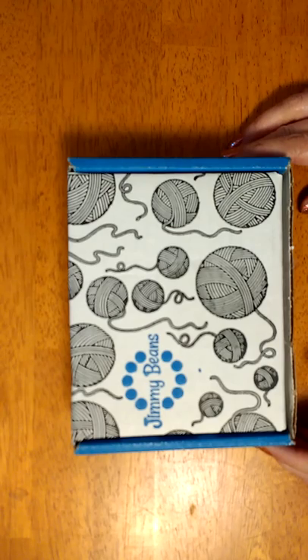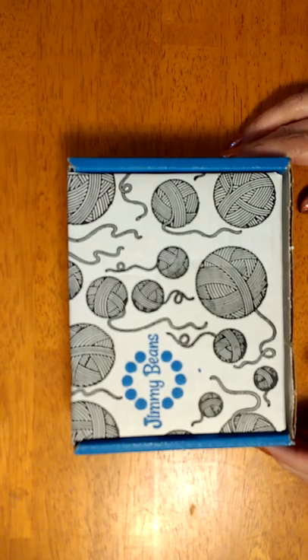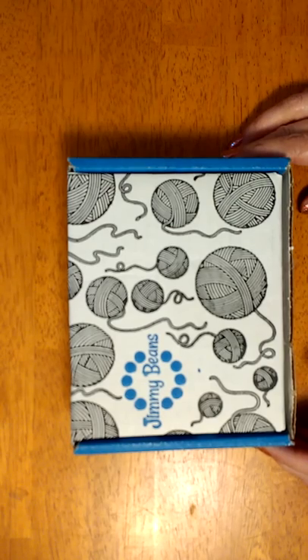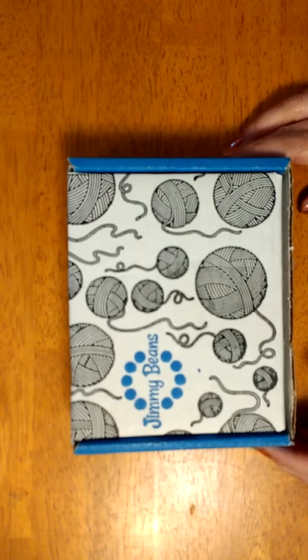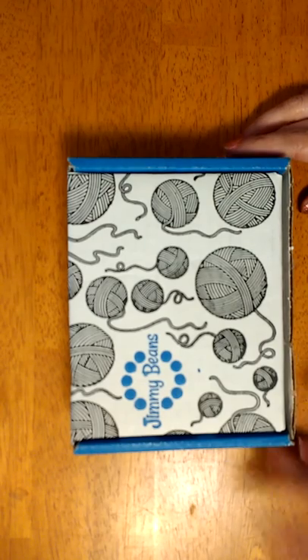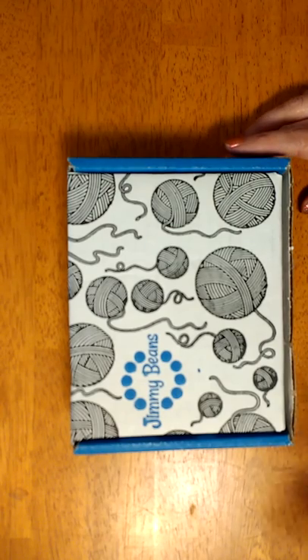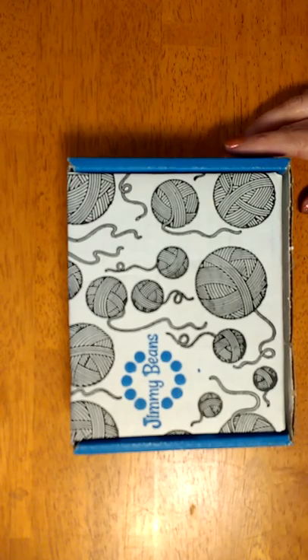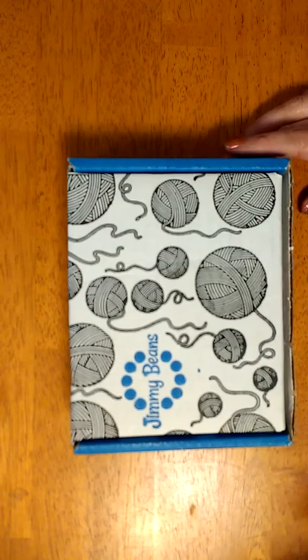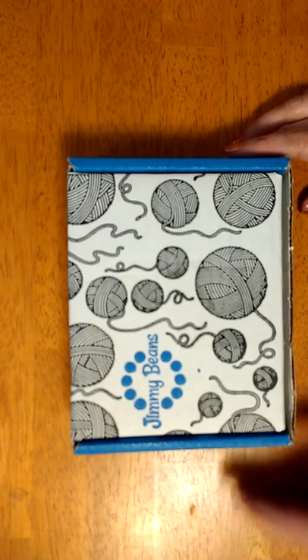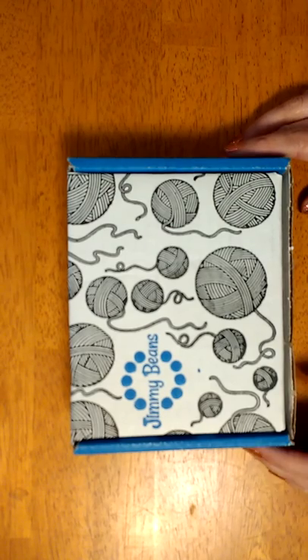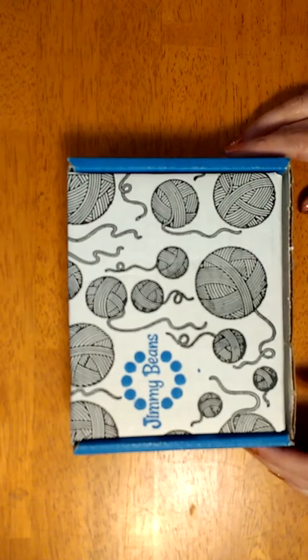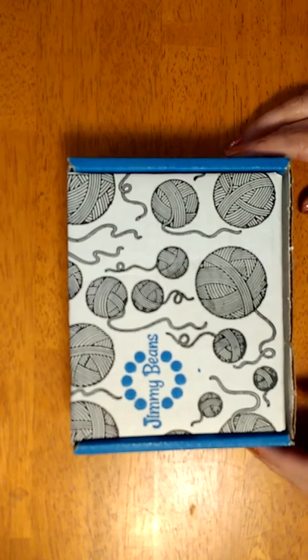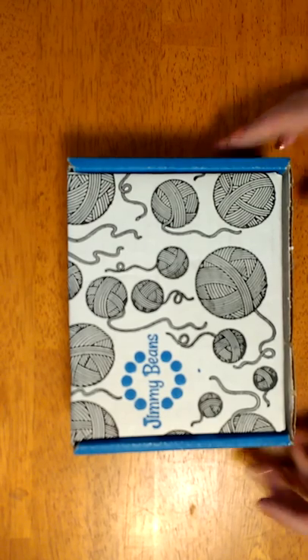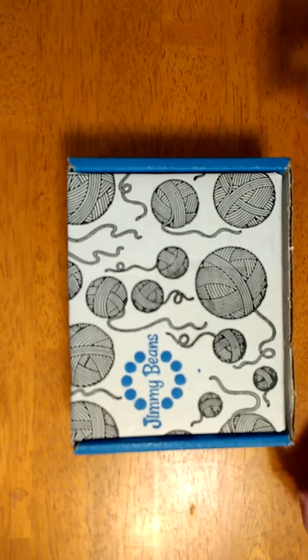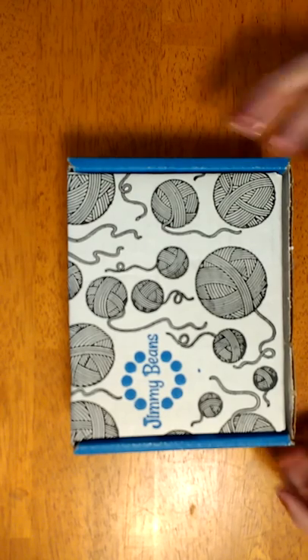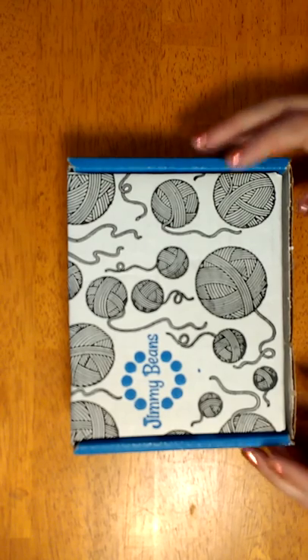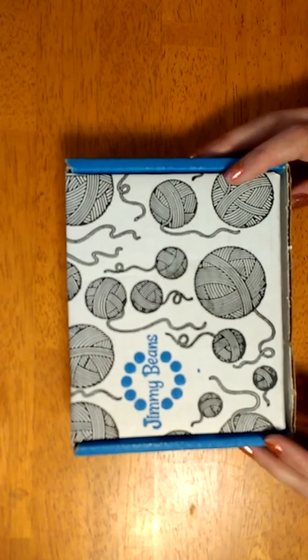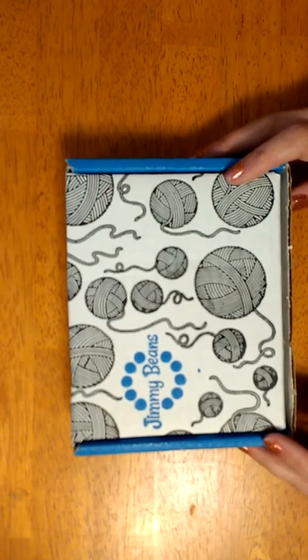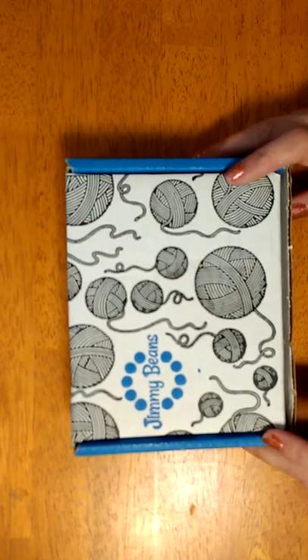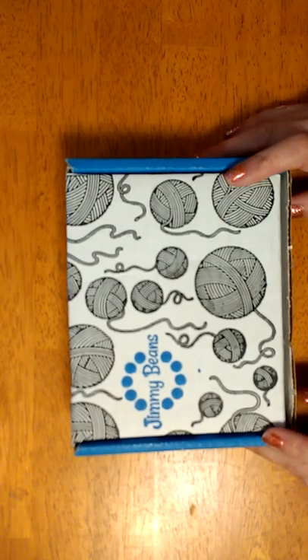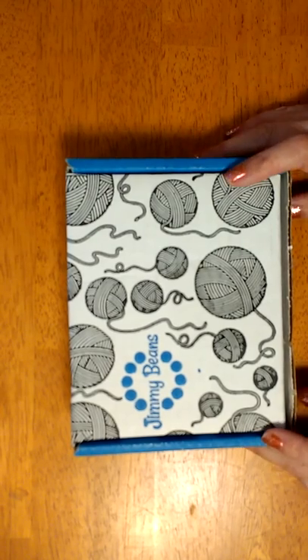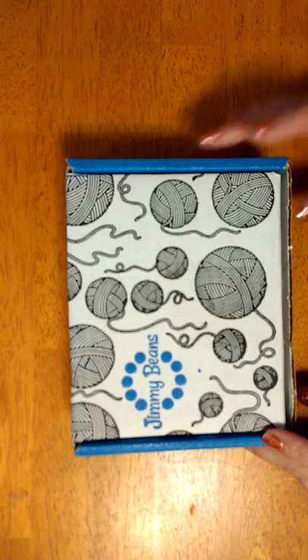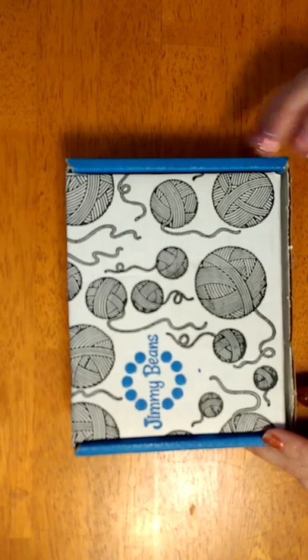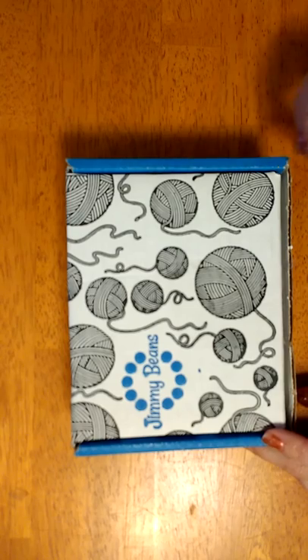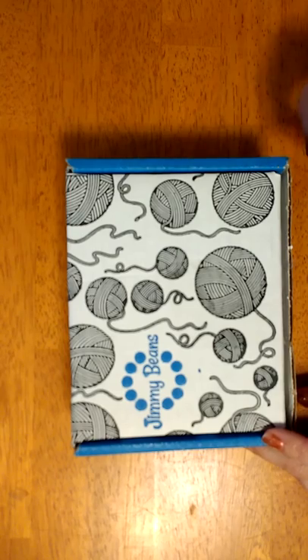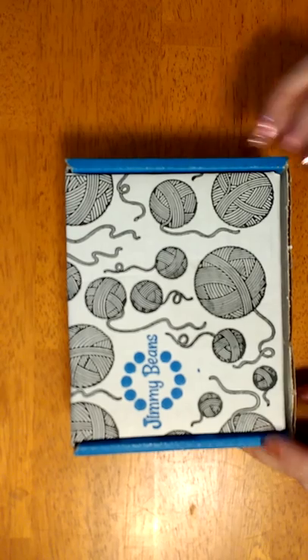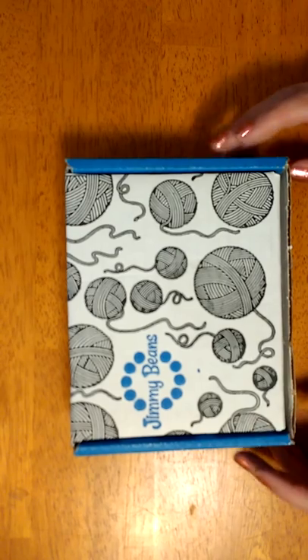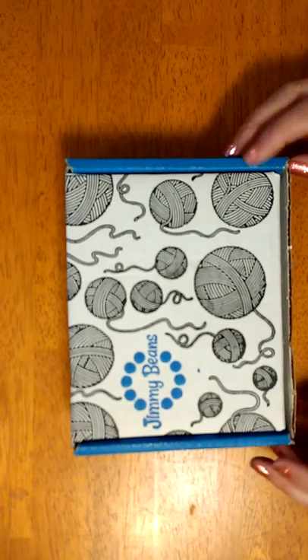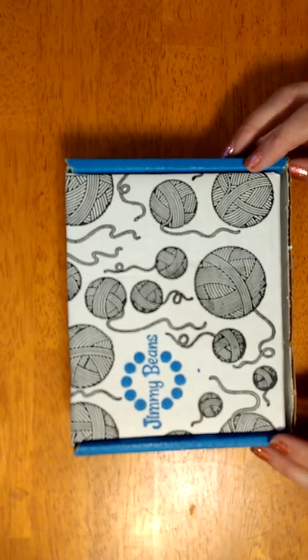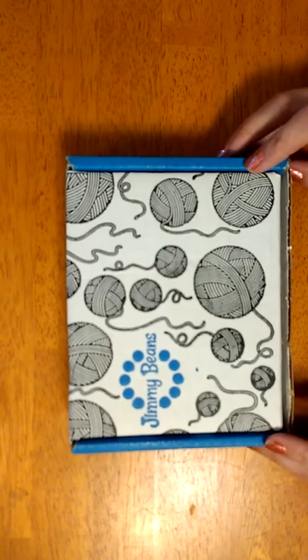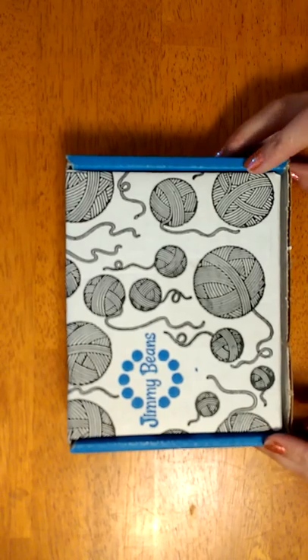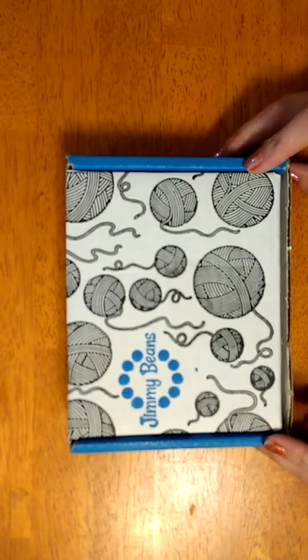Hi guys, it's Allie again. I'm doing my second unboxing because I kind of got them at the same time. They've been sitting in my mailbox.